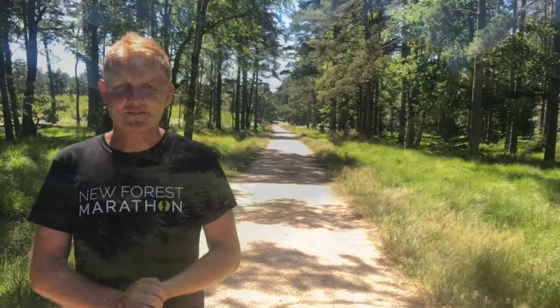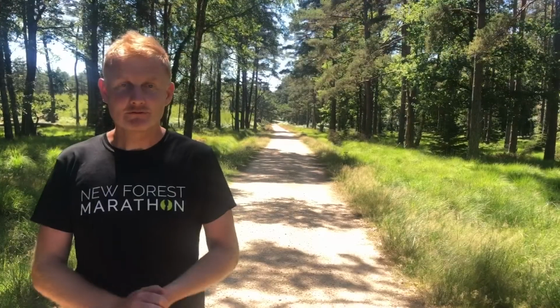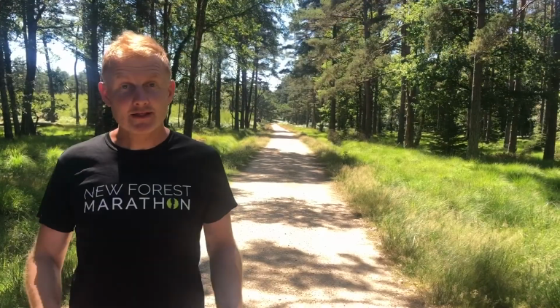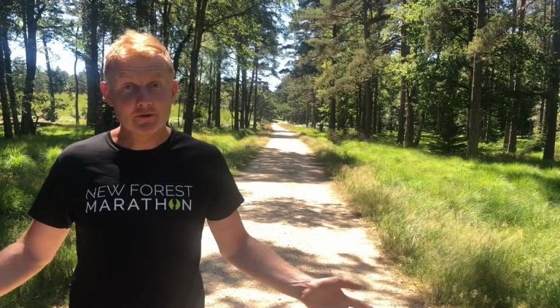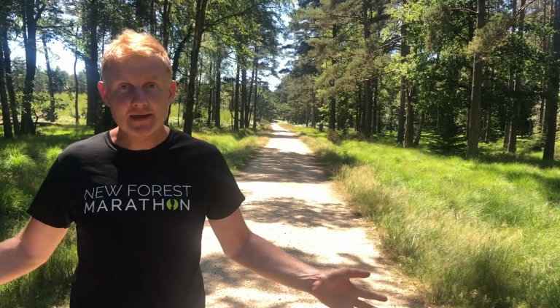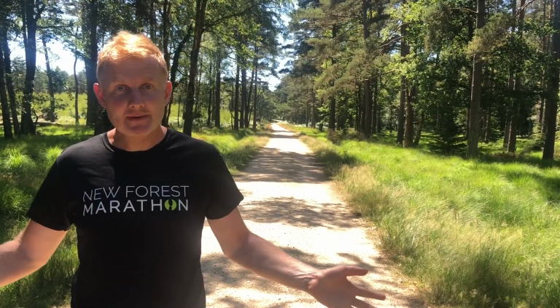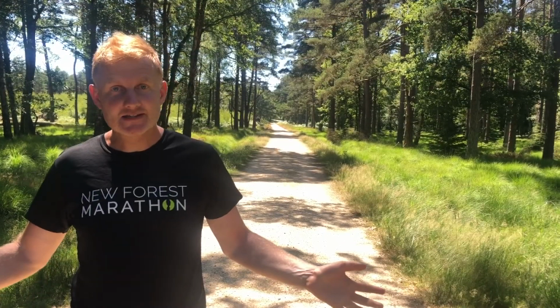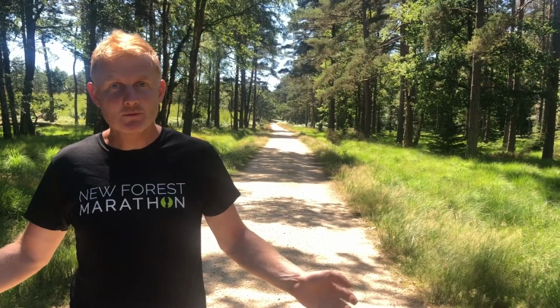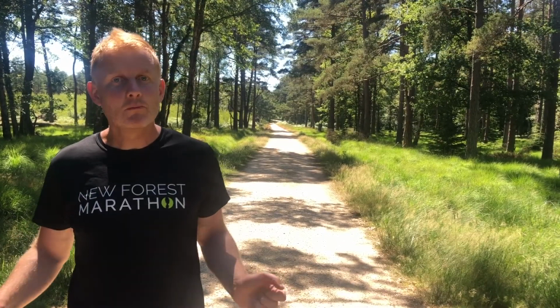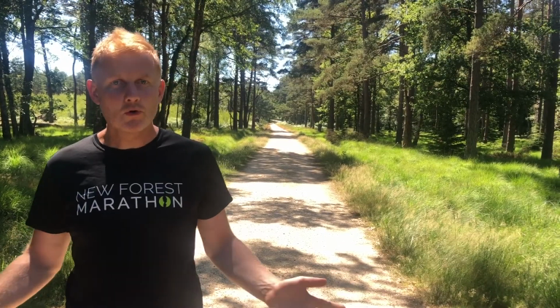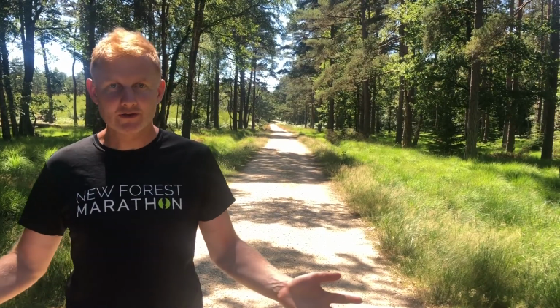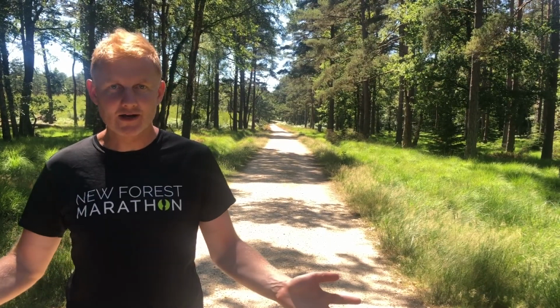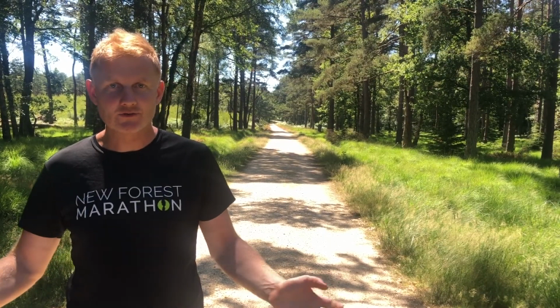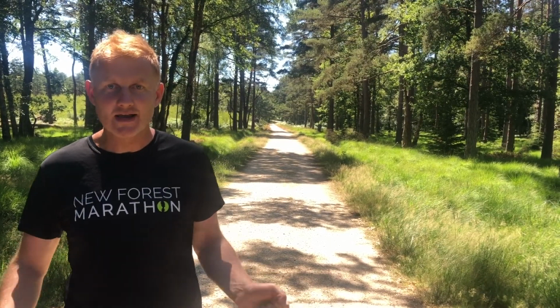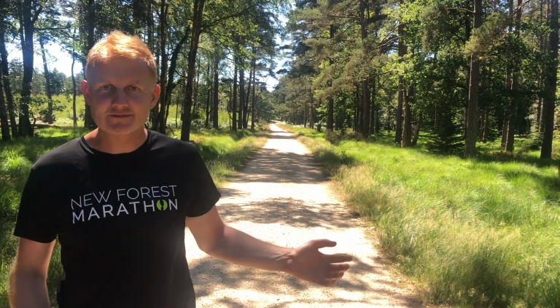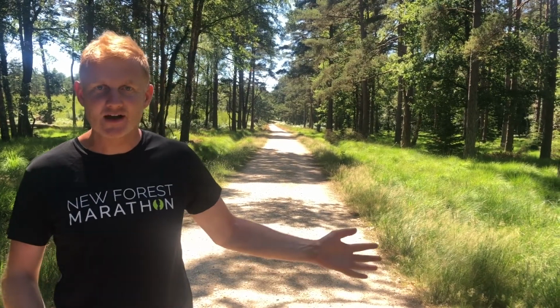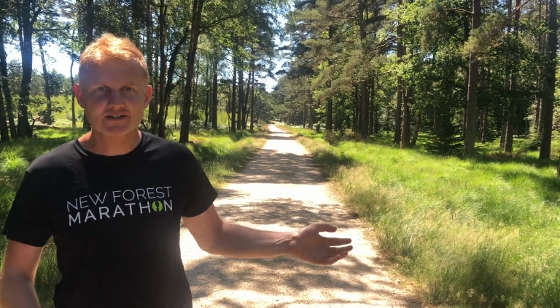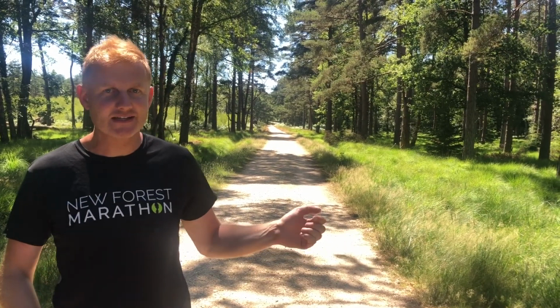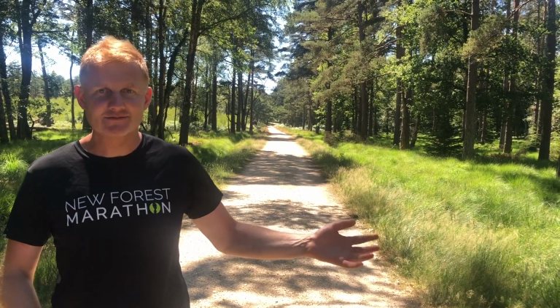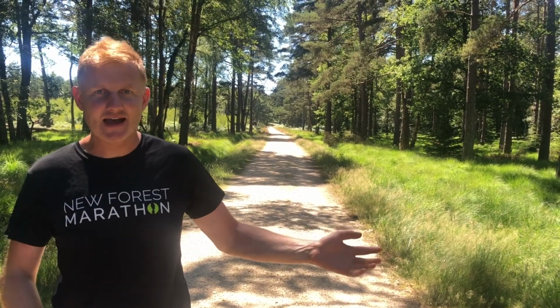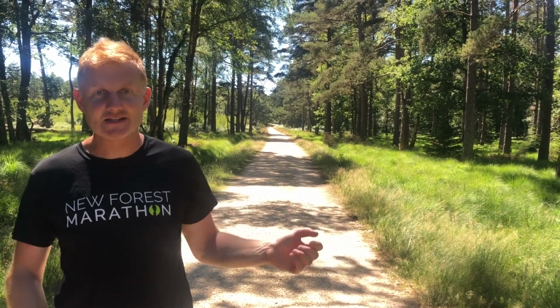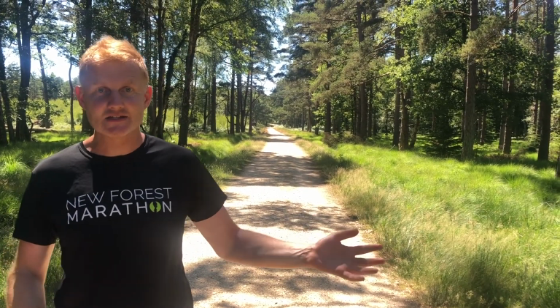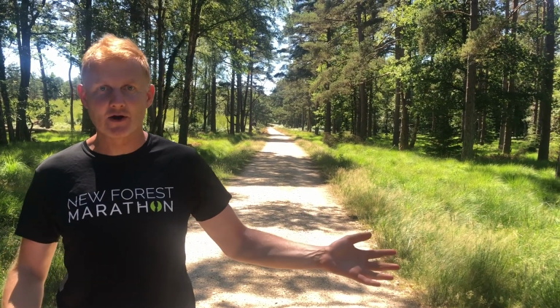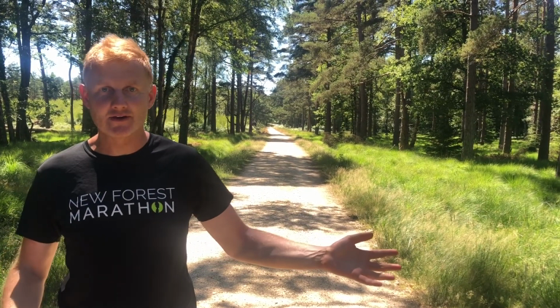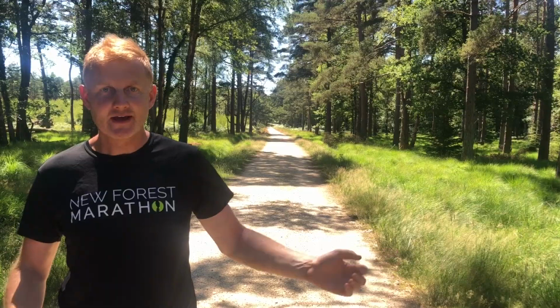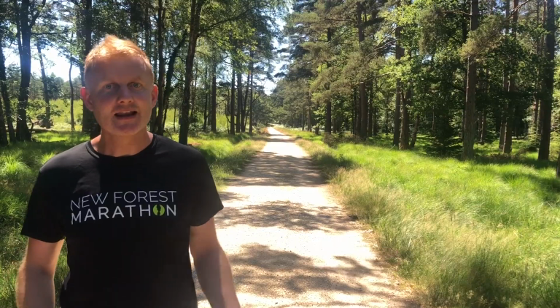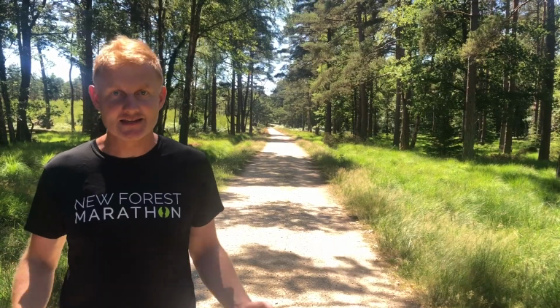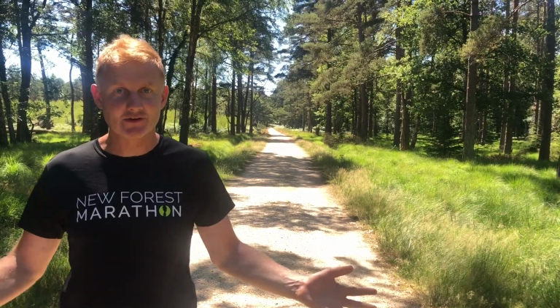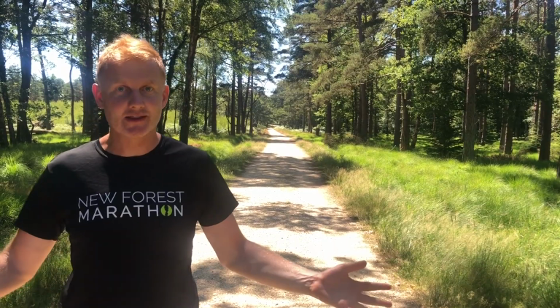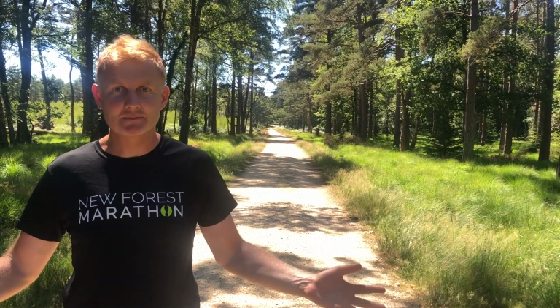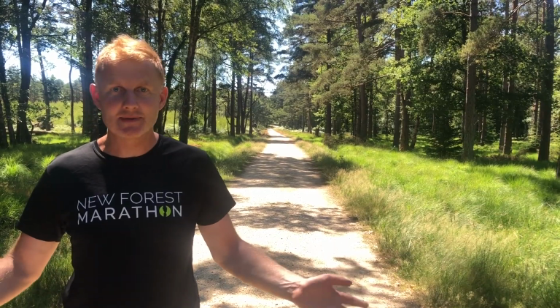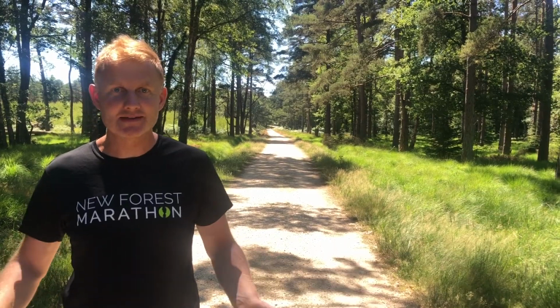You're running for a PB this year — what more can you ask for? It's fast, it's flat, it's inspiring. Let's go and get those PBs.